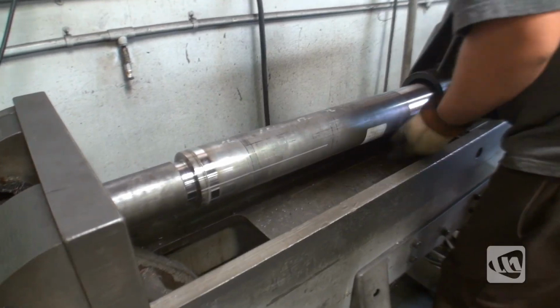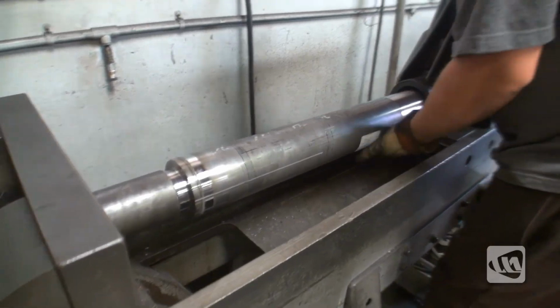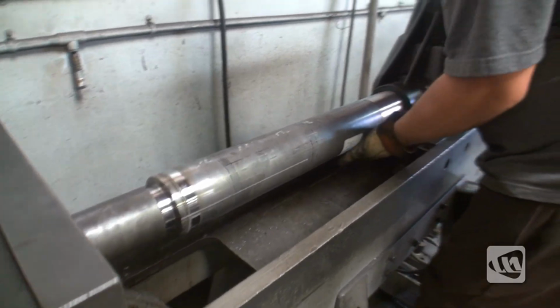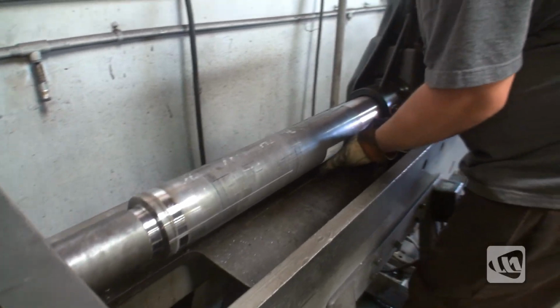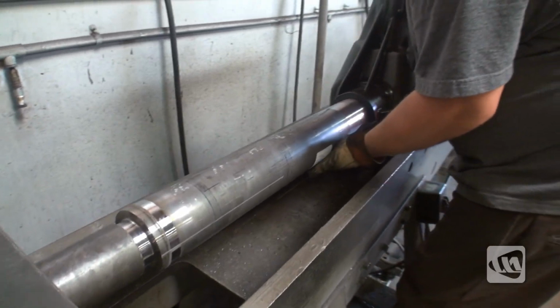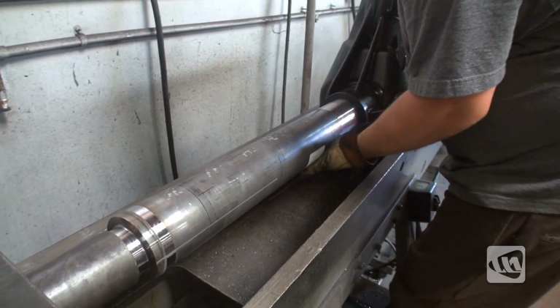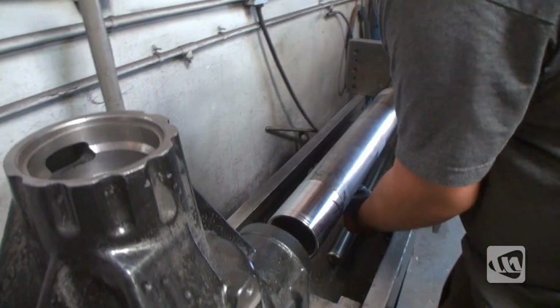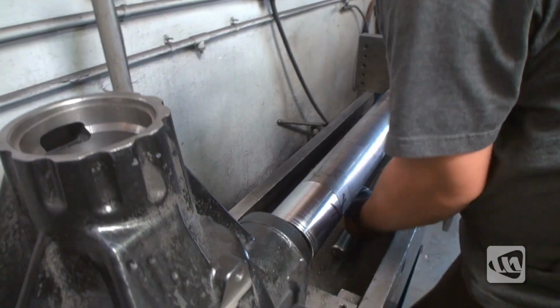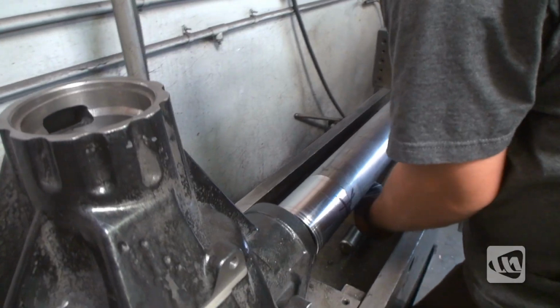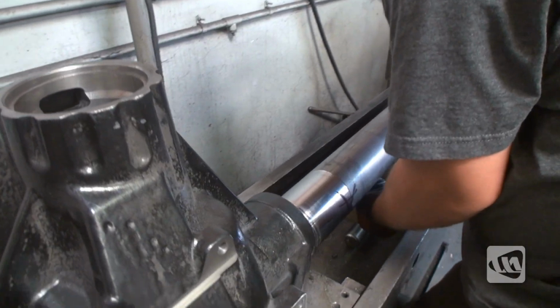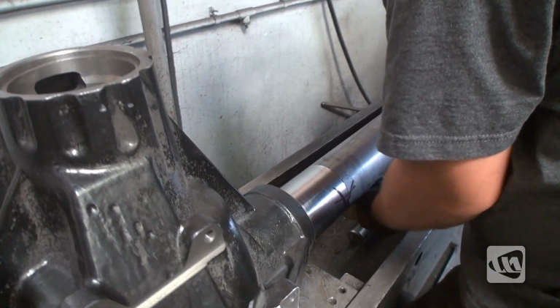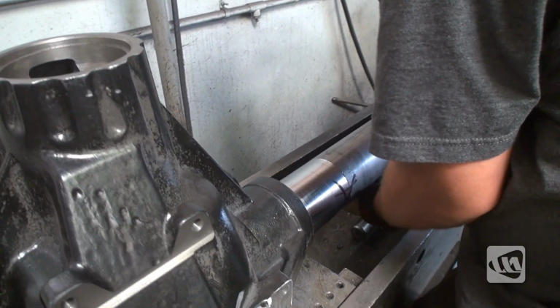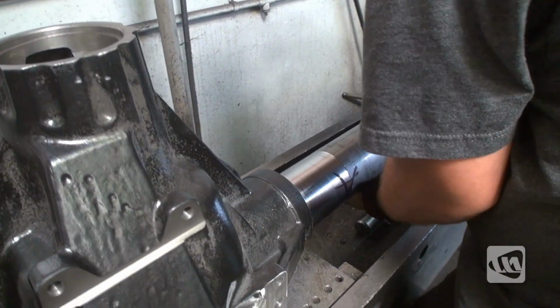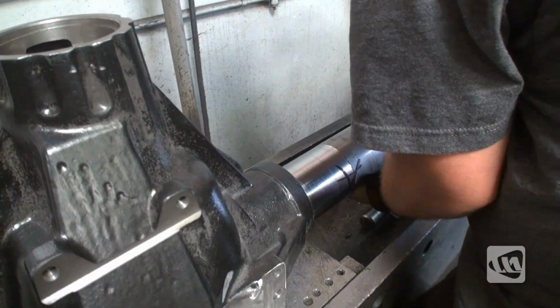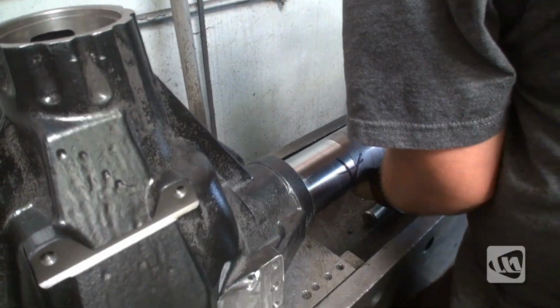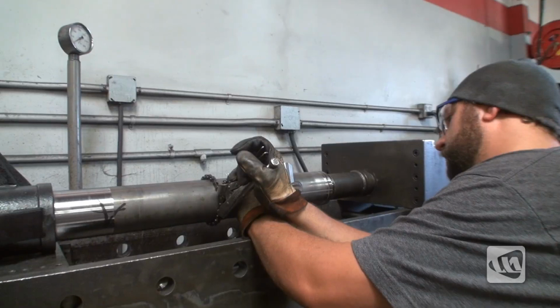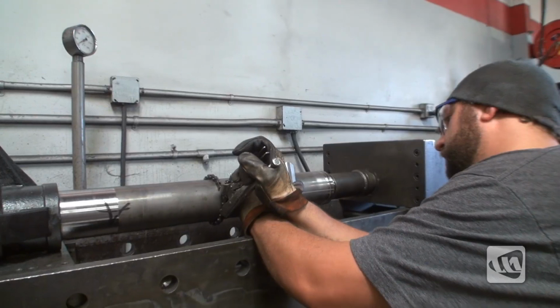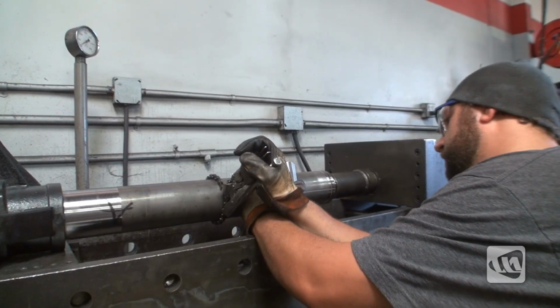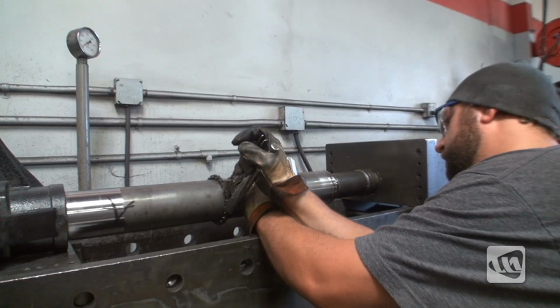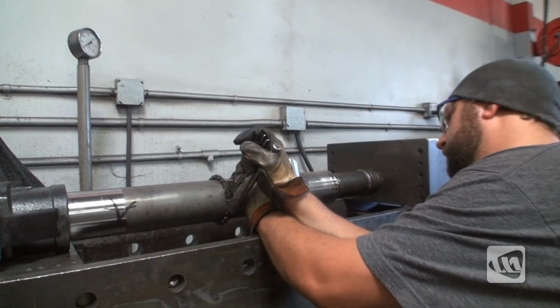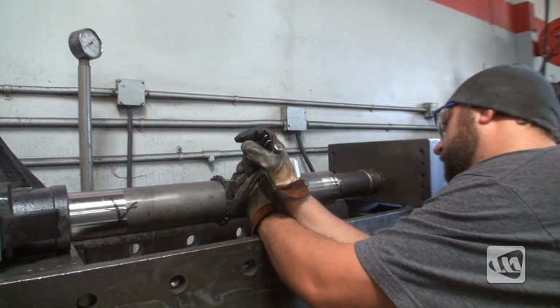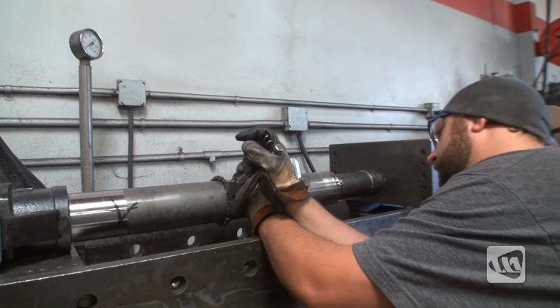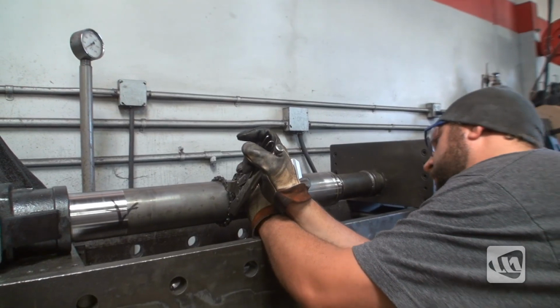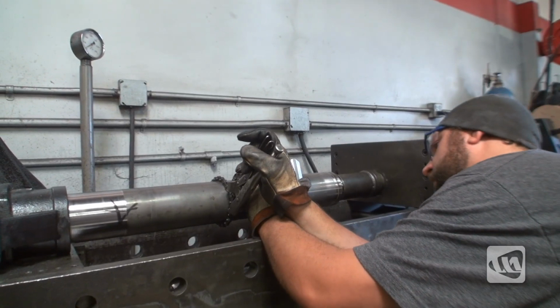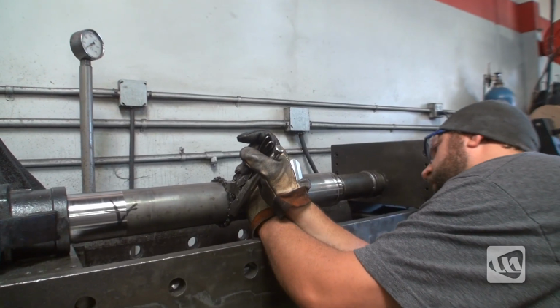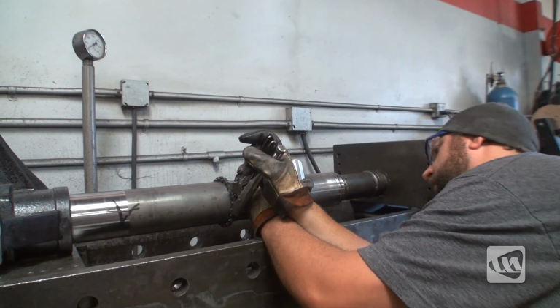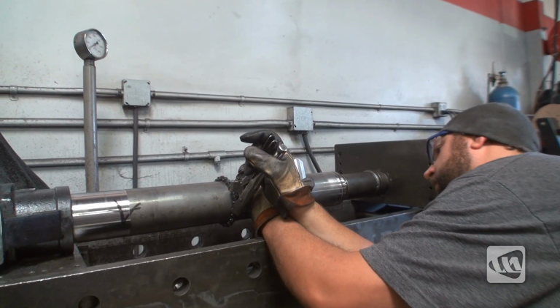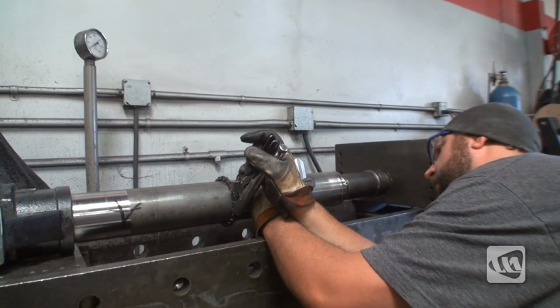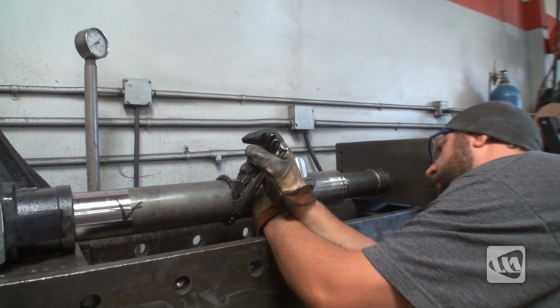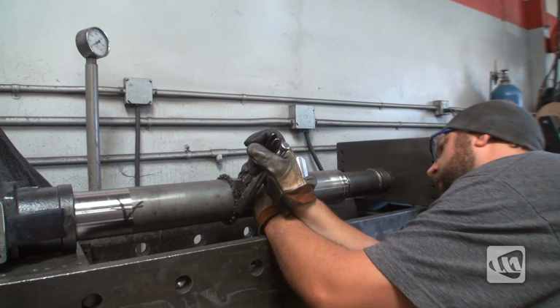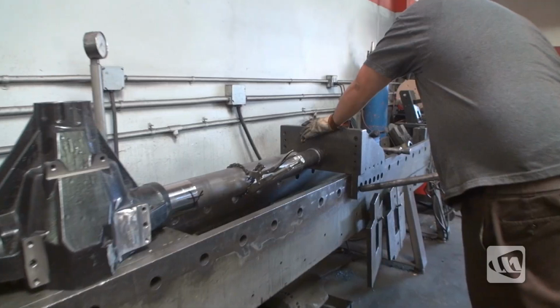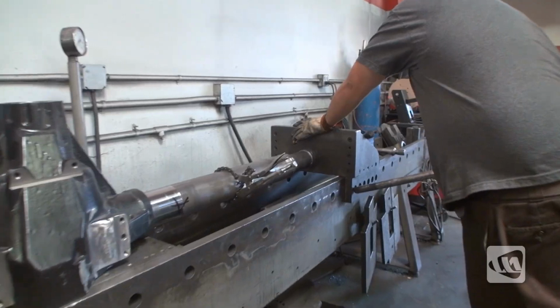After orienting the tube so that it's properly set for pinion angle, the tubes are pressed into the housing.